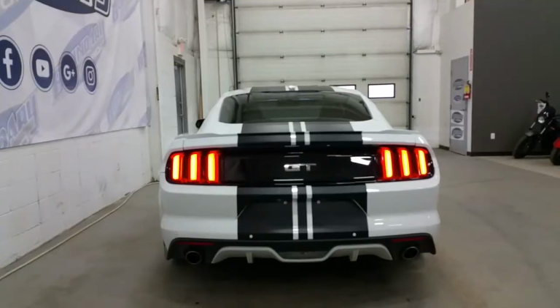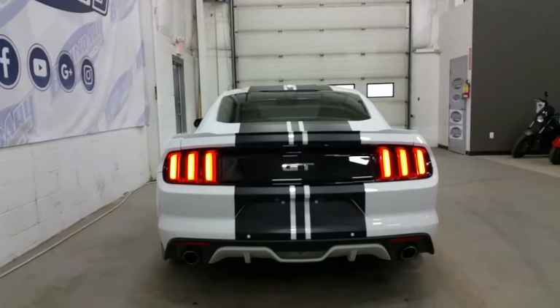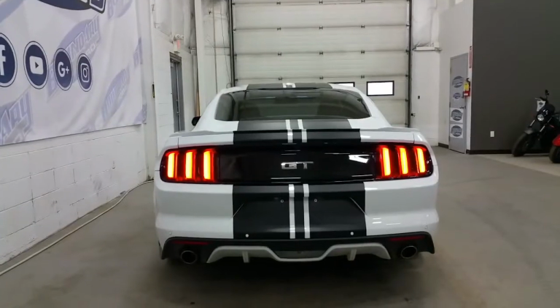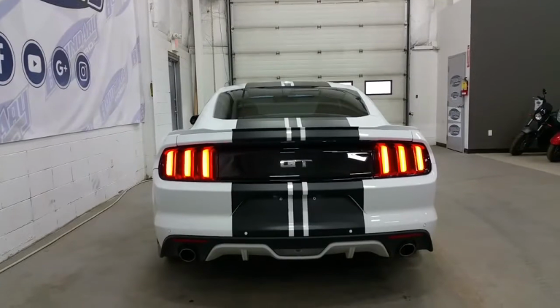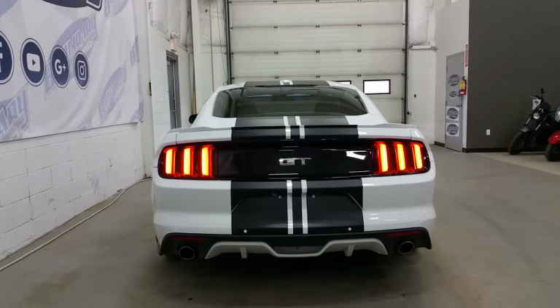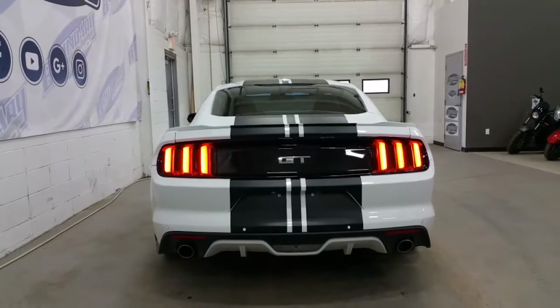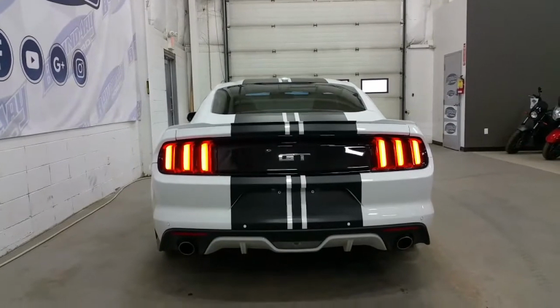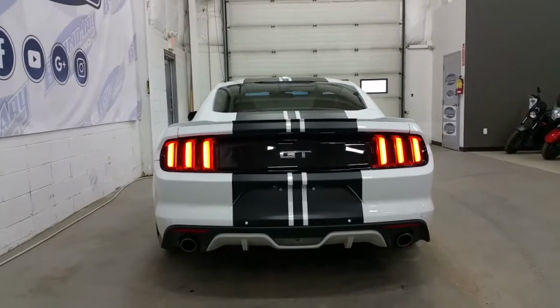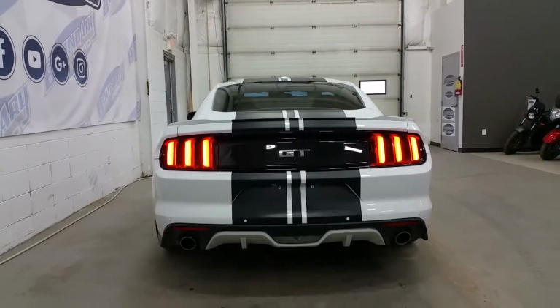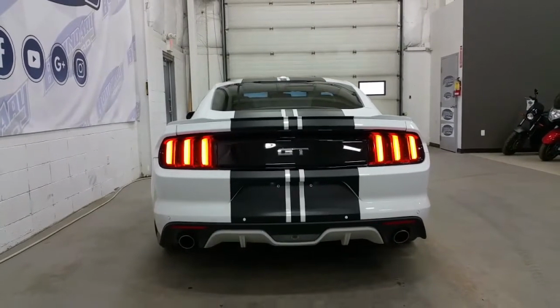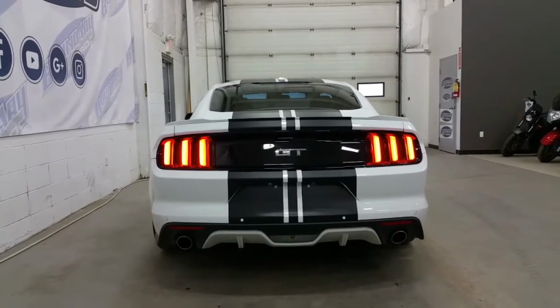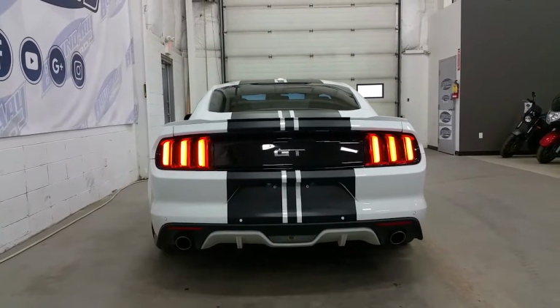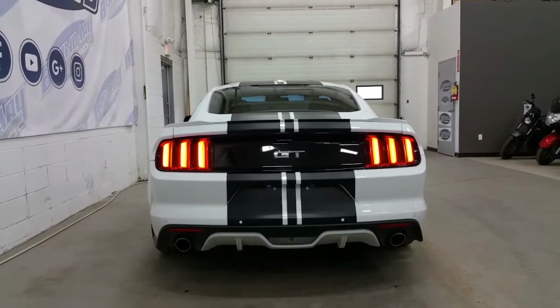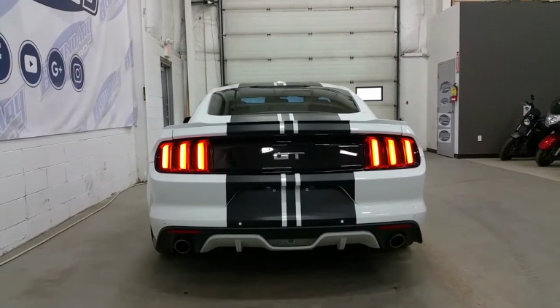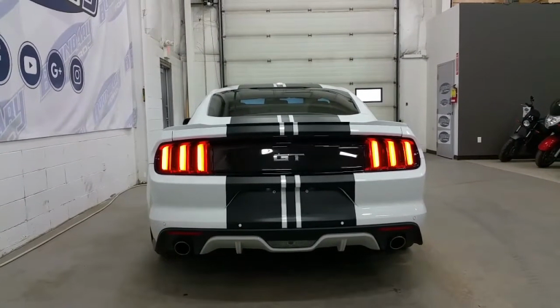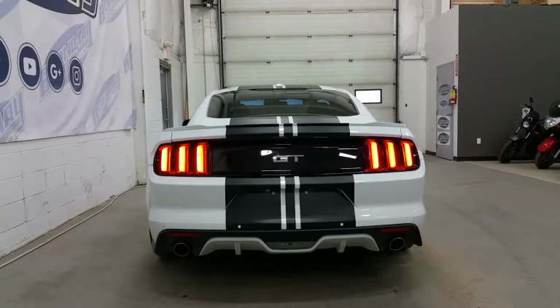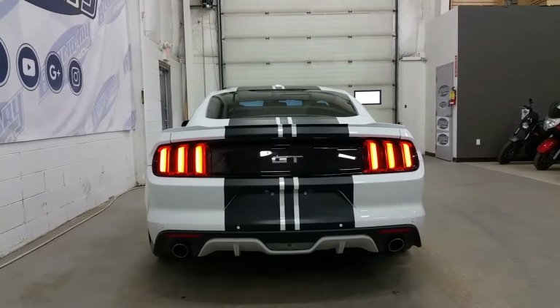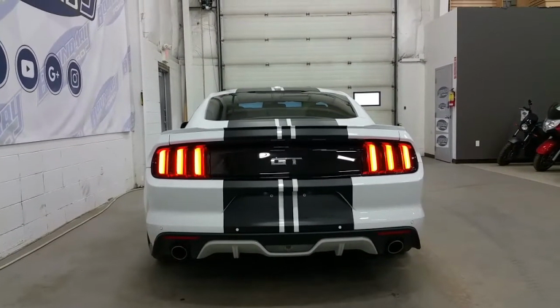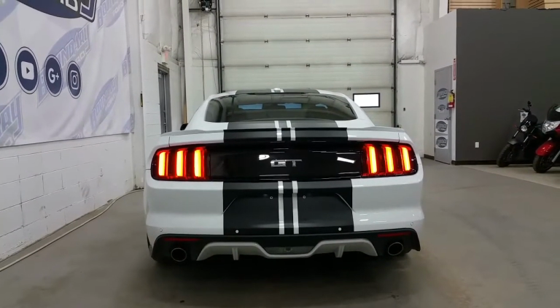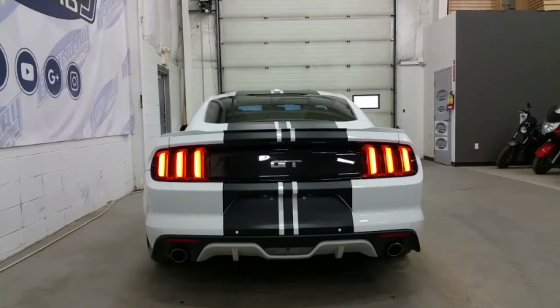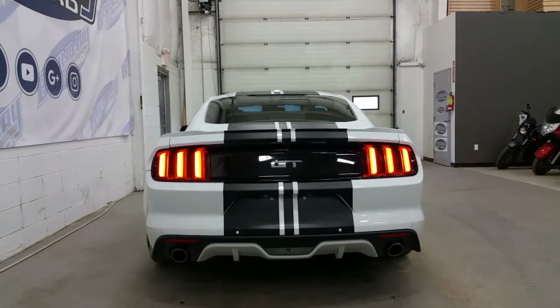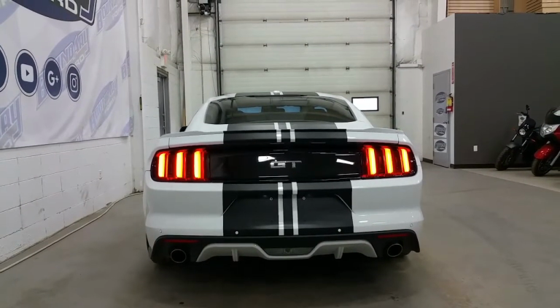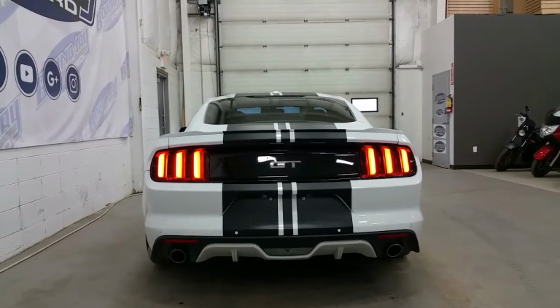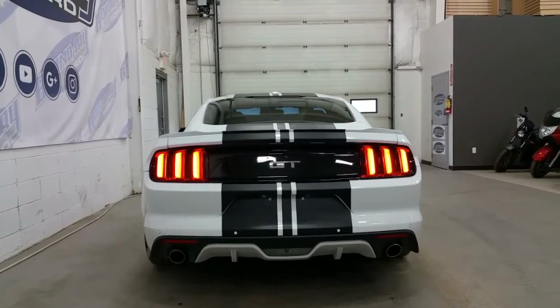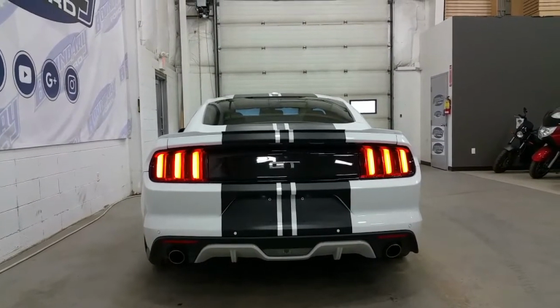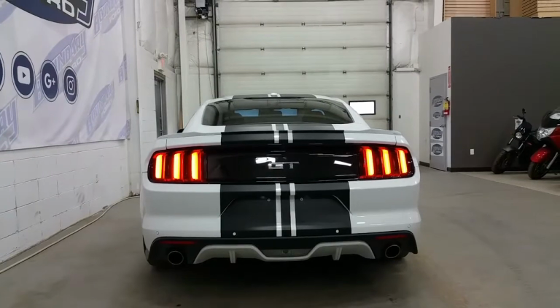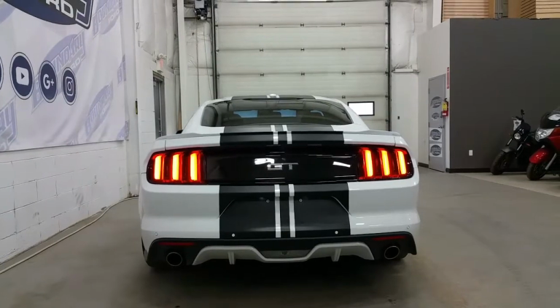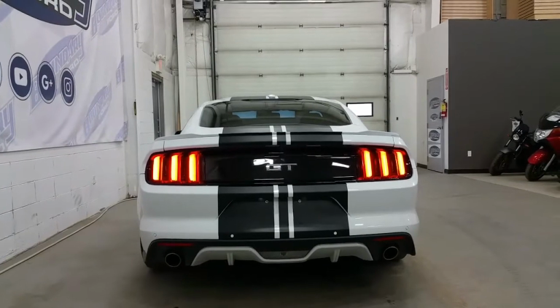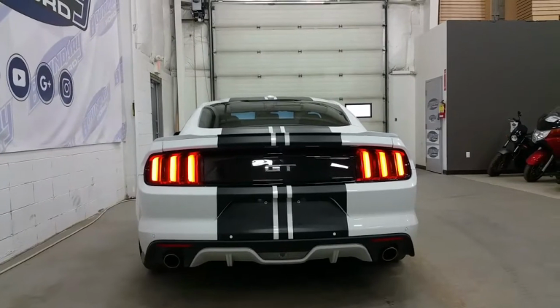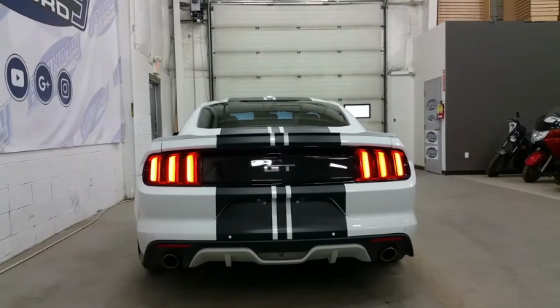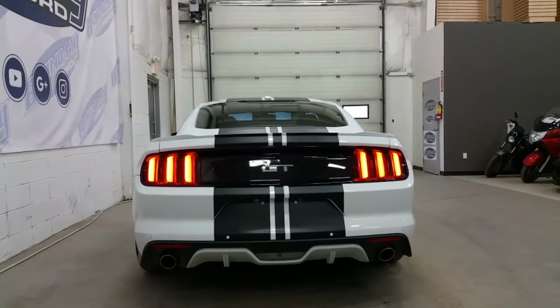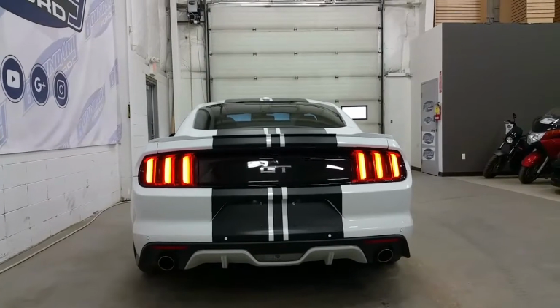At the rear, we have LED style taillights, rear park sensors, and dual chrome tipped exhaust, as well as a sport lower valence which is body colored to match.